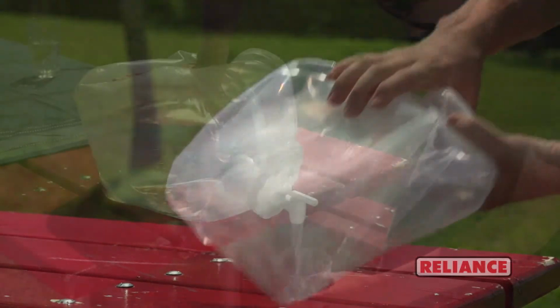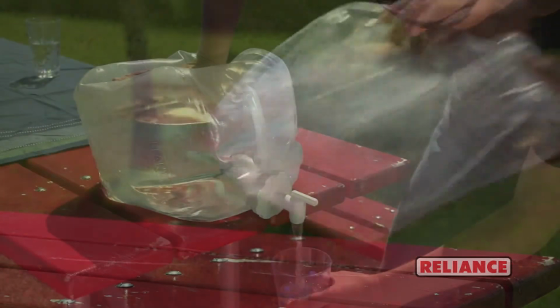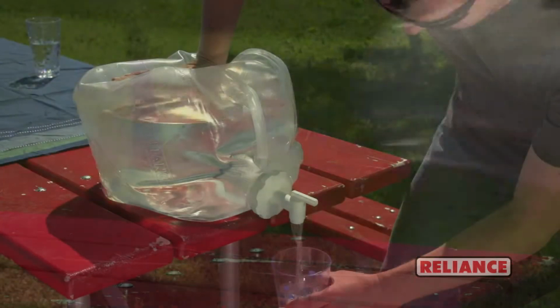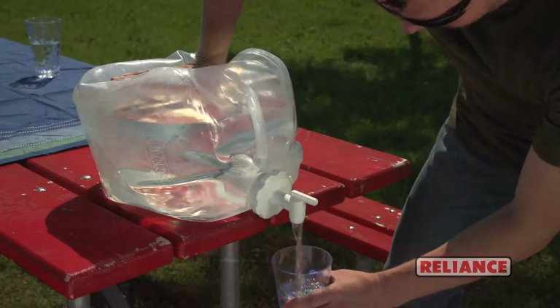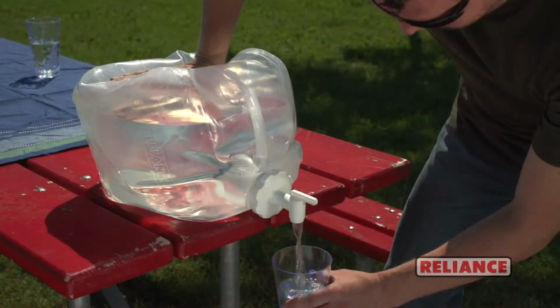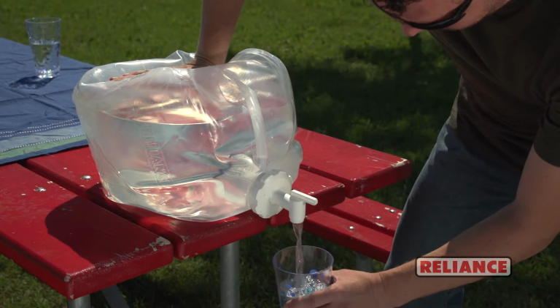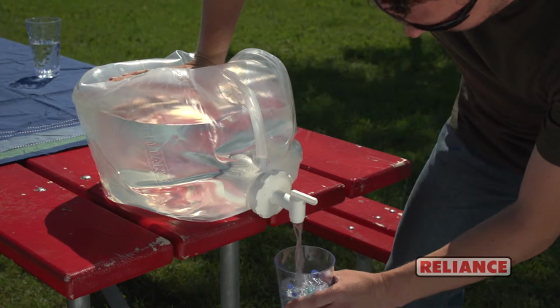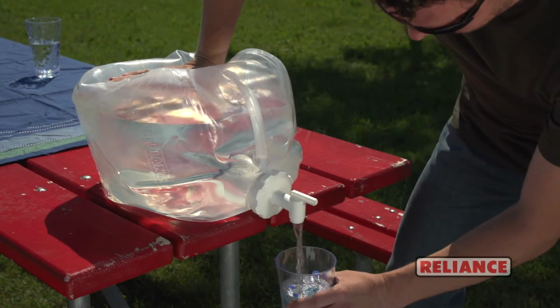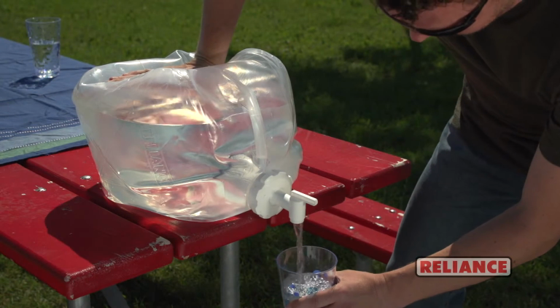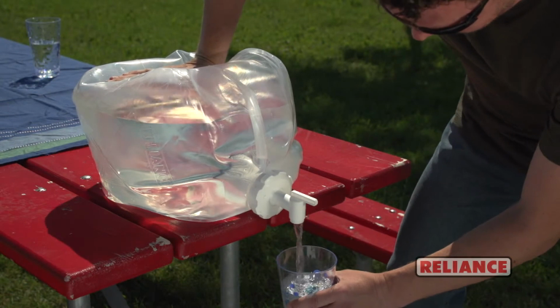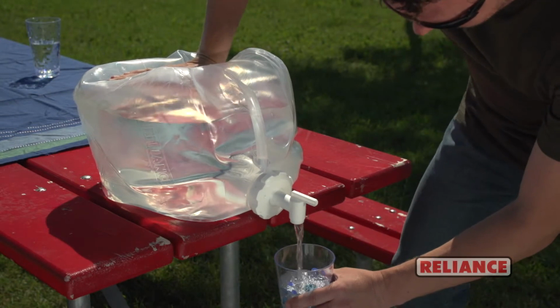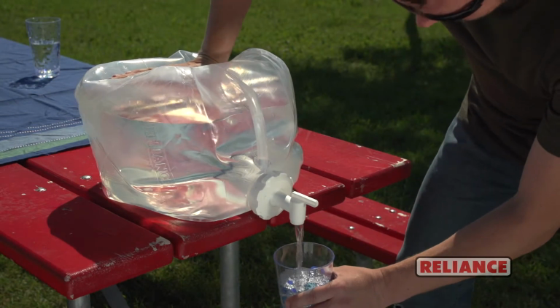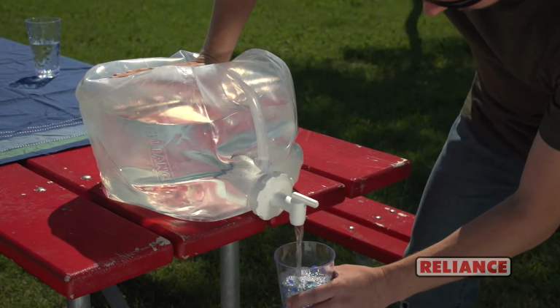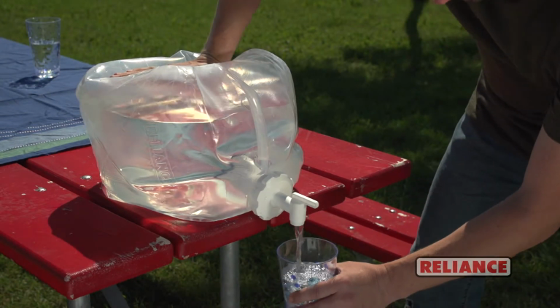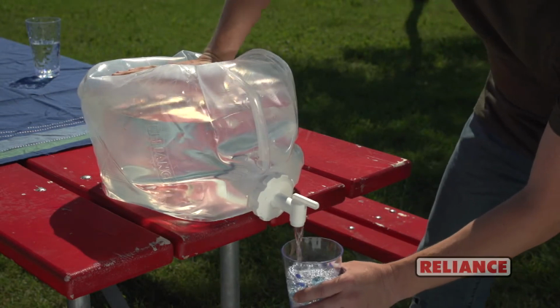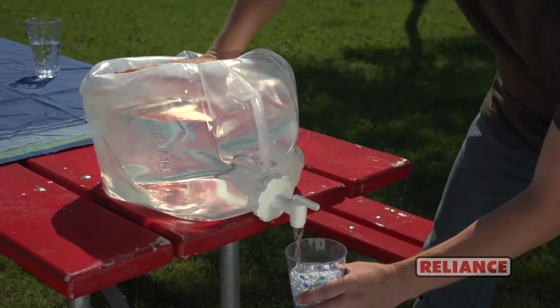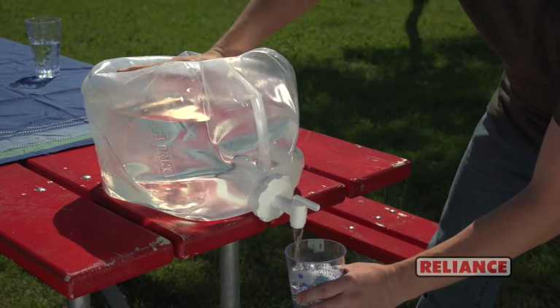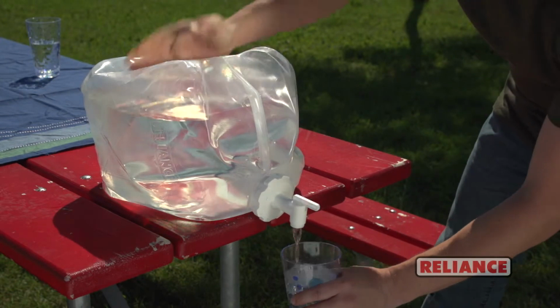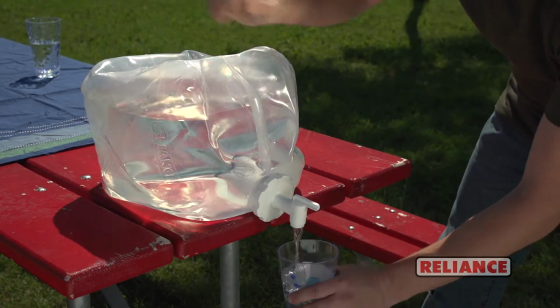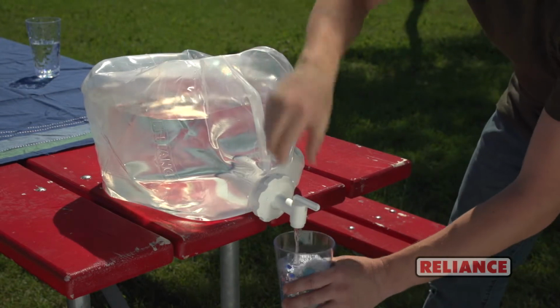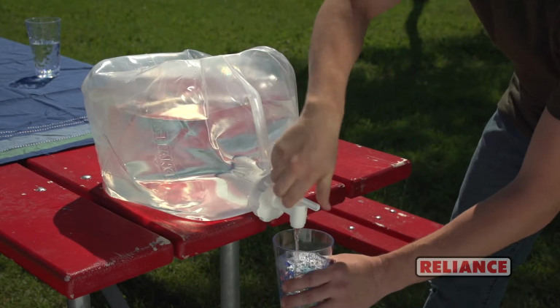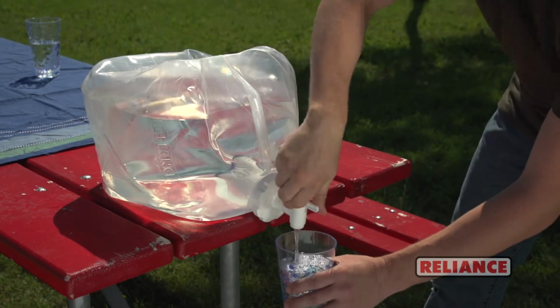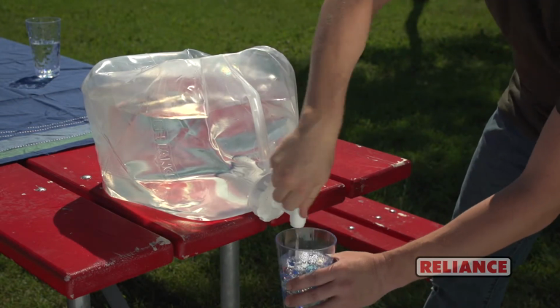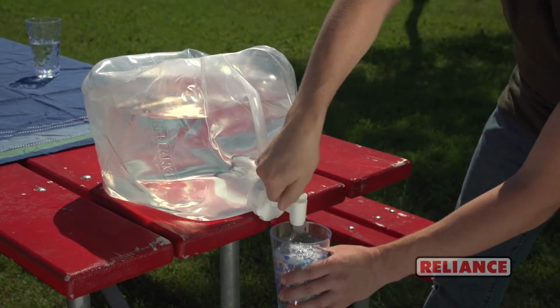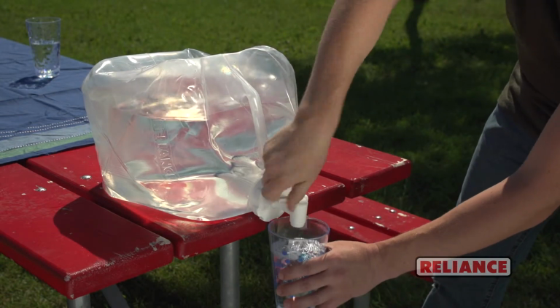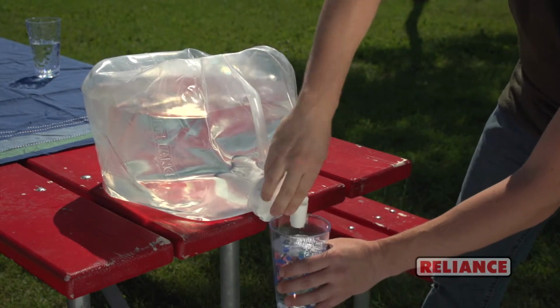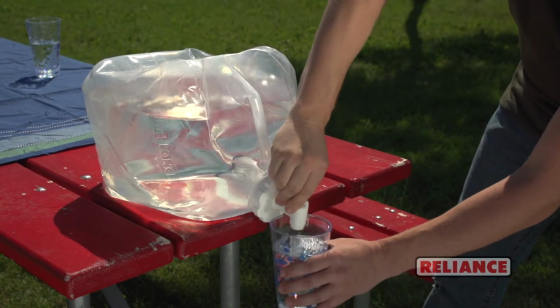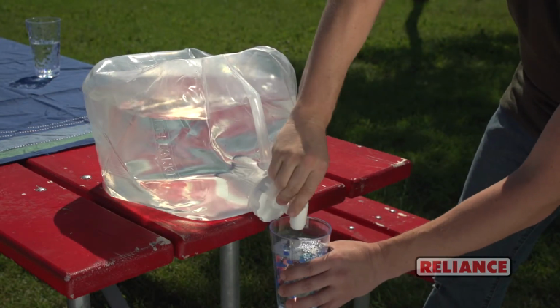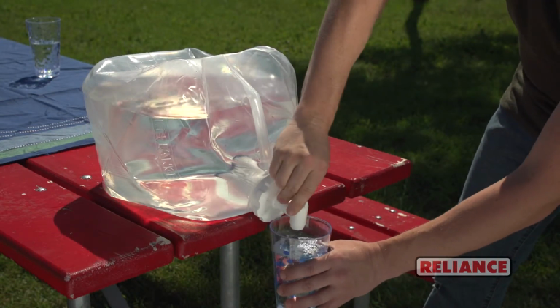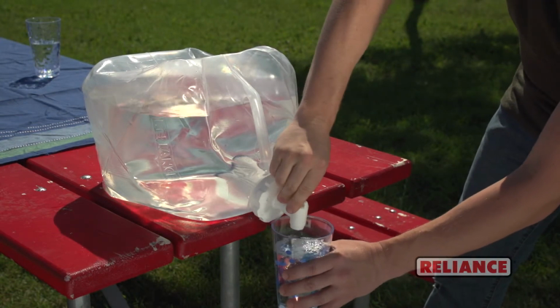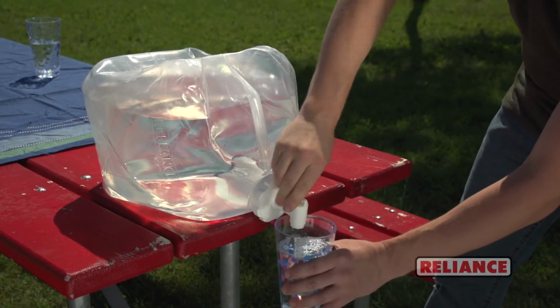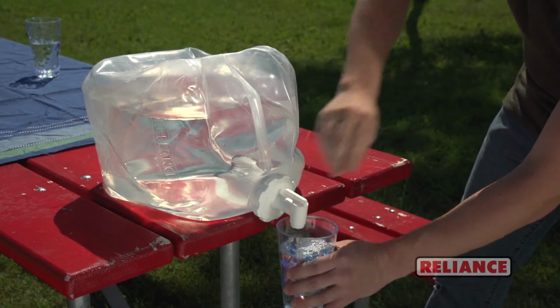Small, strong, portable — the Fold and Filter gives you clean, filtered water anywhere.